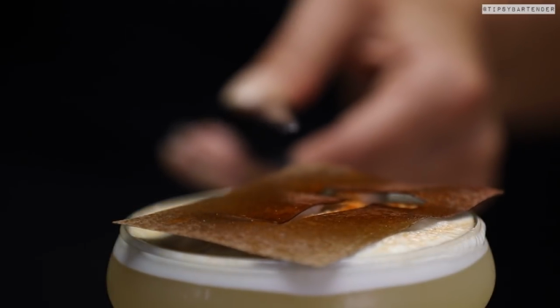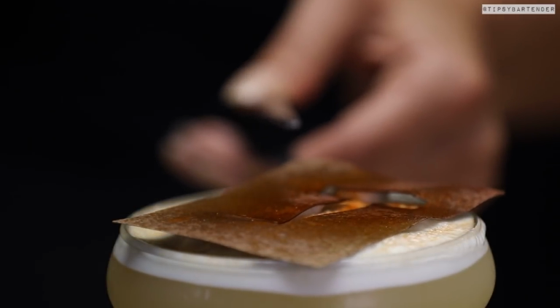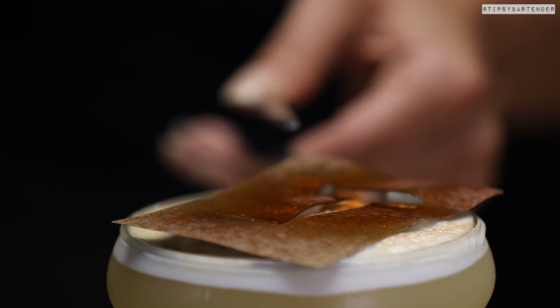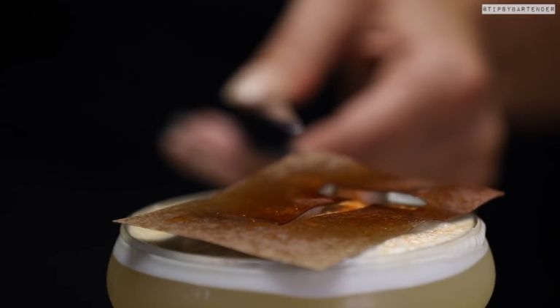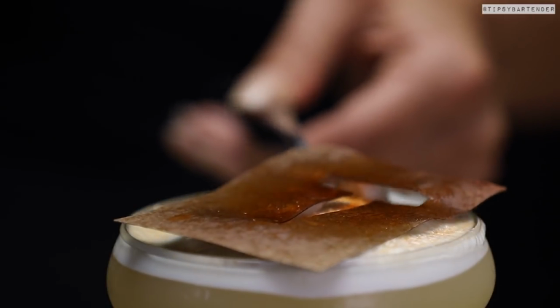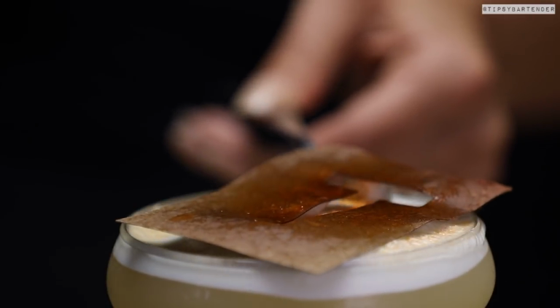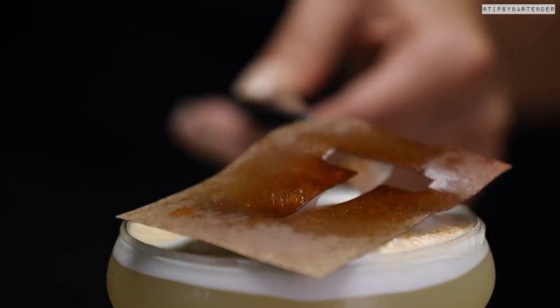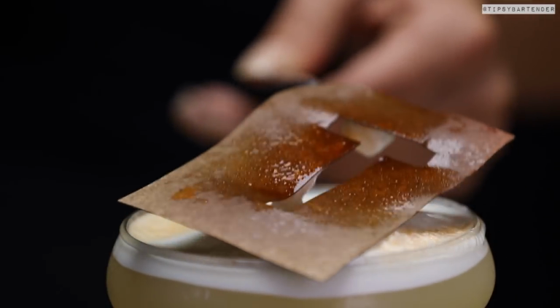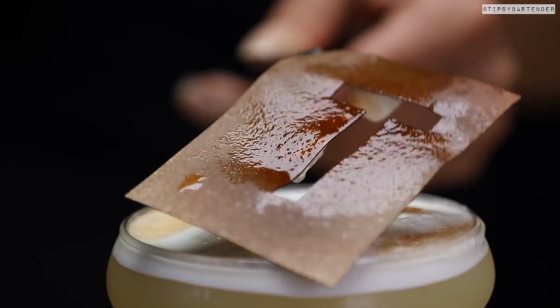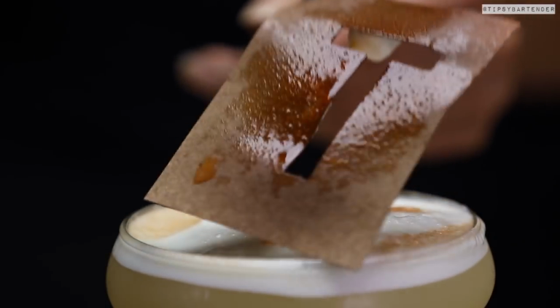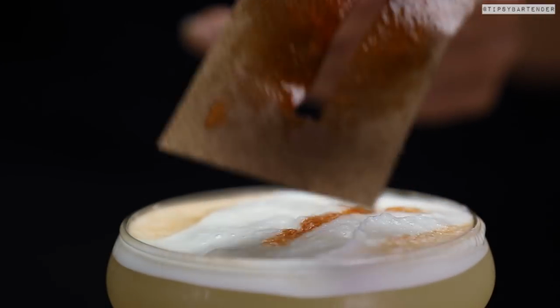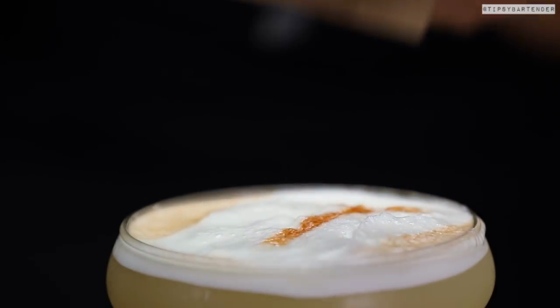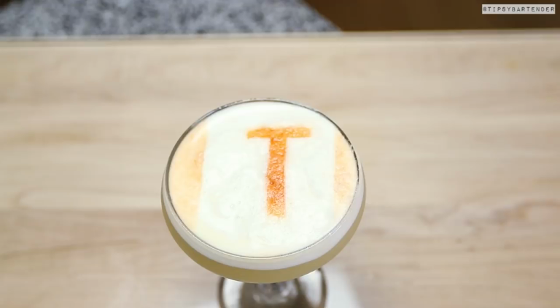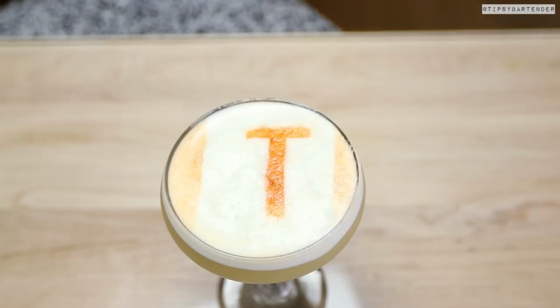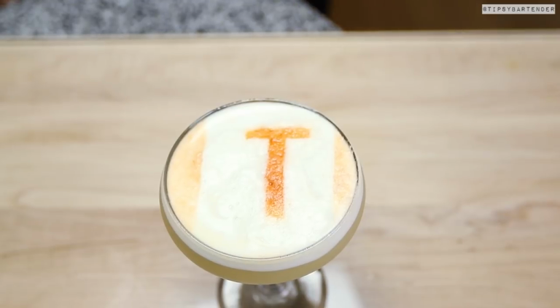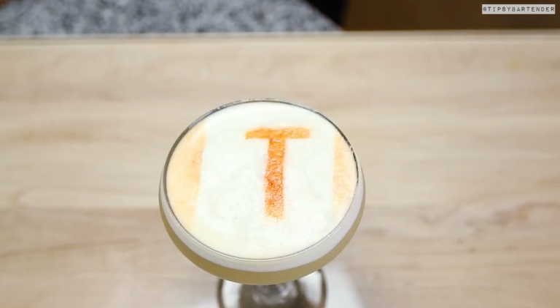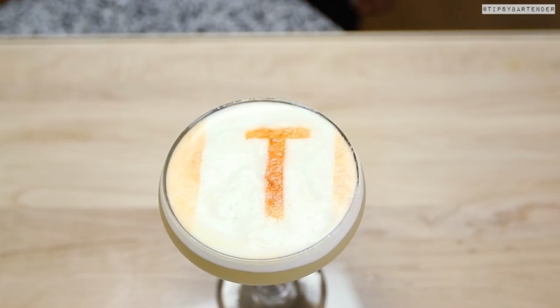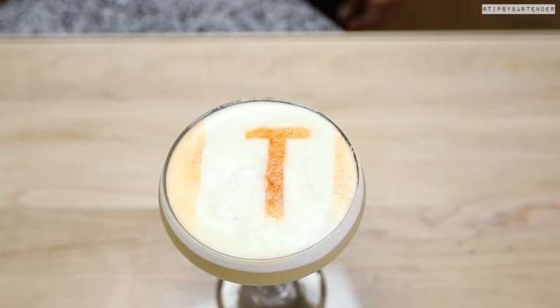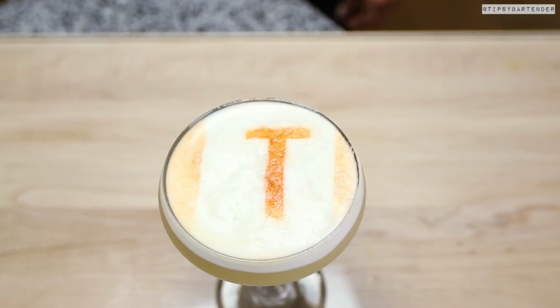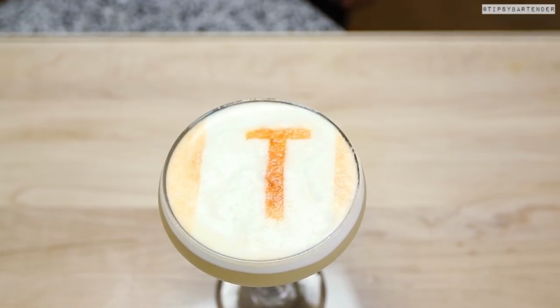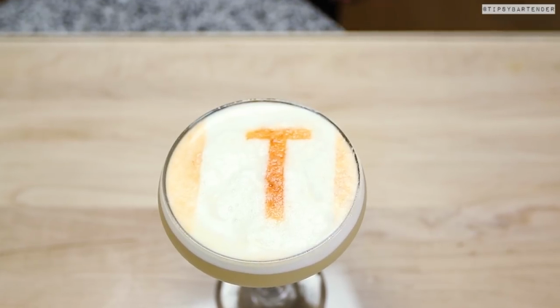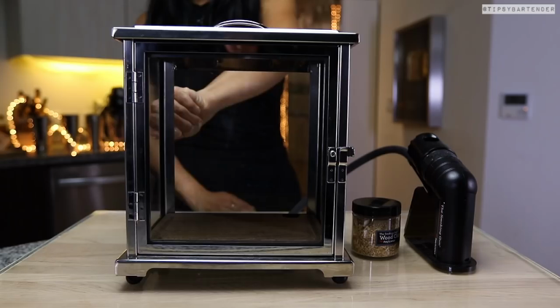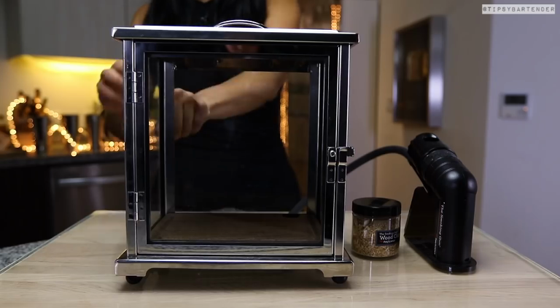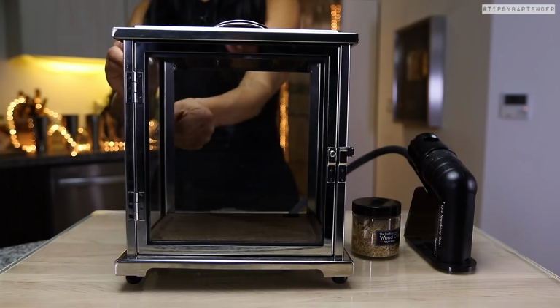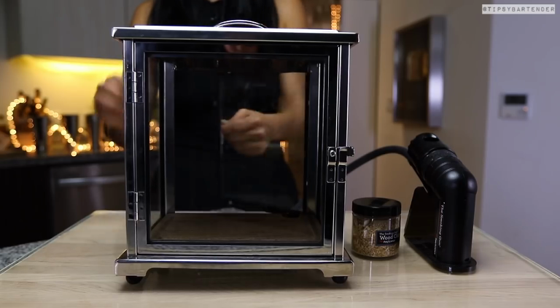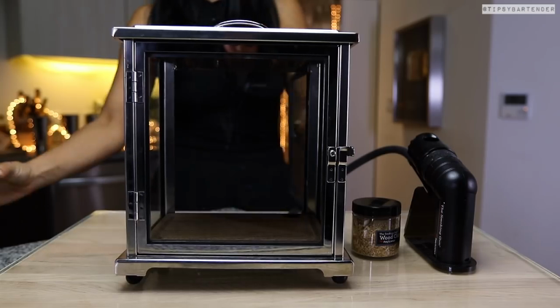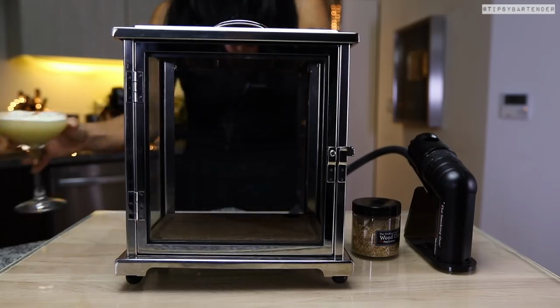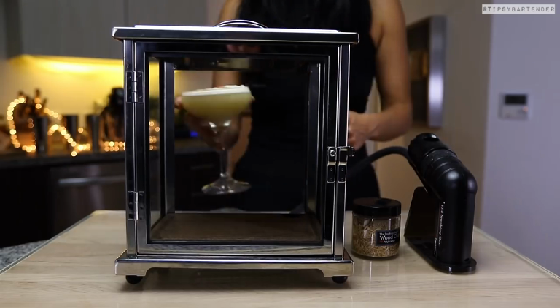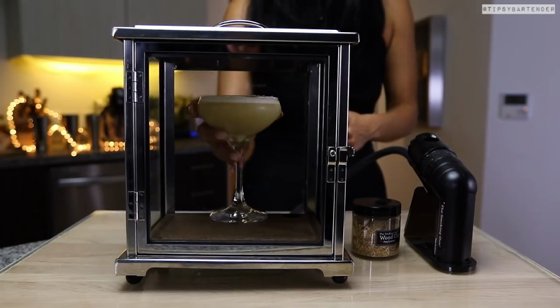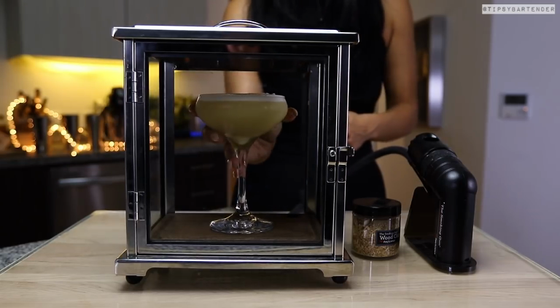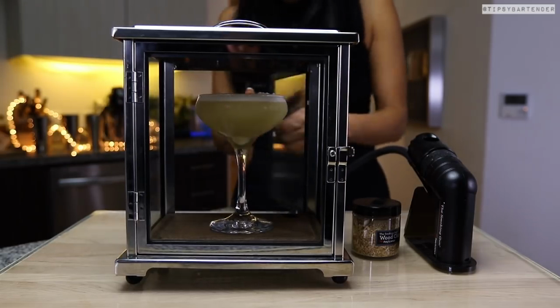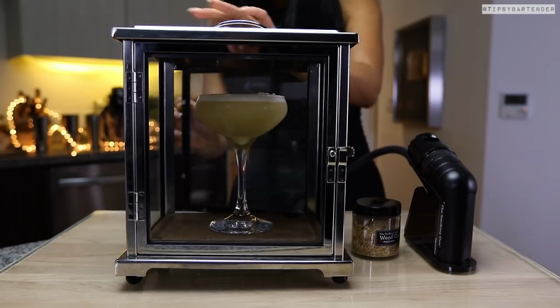Now we can put a little tea on the top here. Look at that. I'll tell you what the tea is for later. Beautiful, man. Beautiful. We're not done yet.